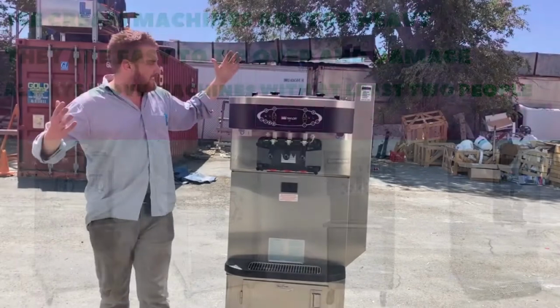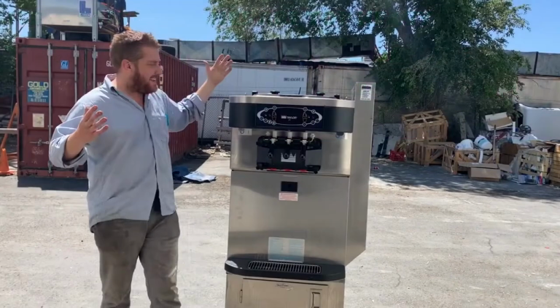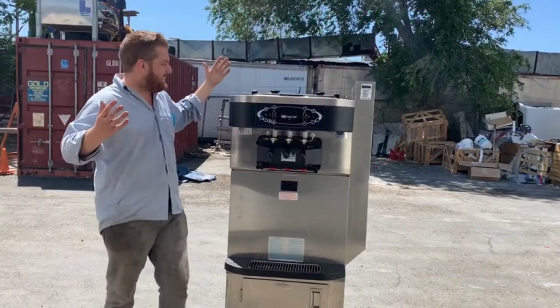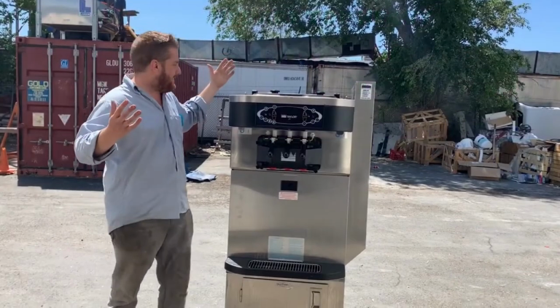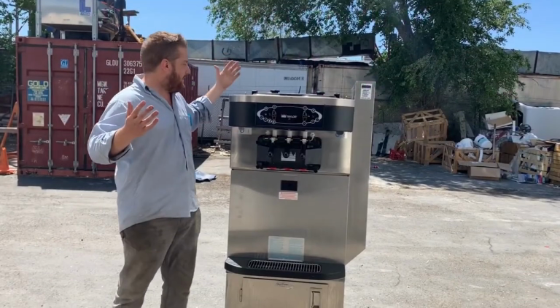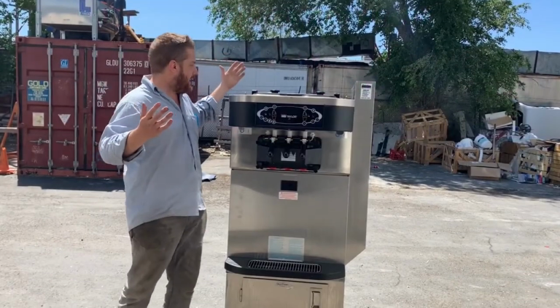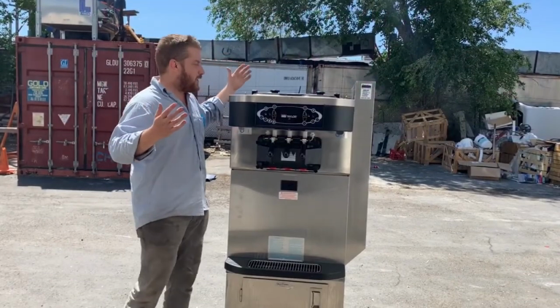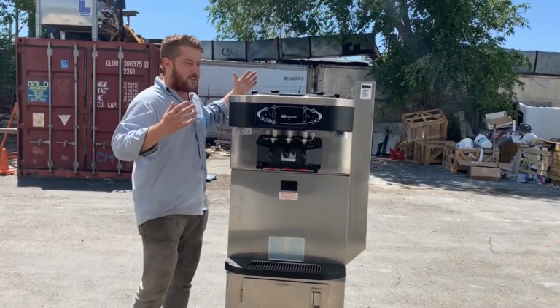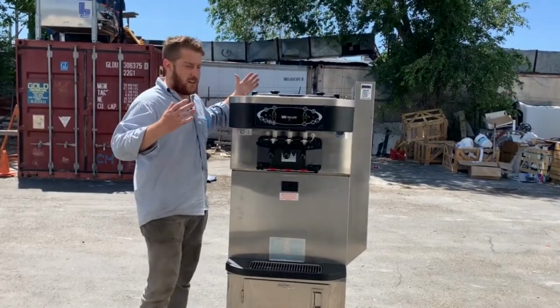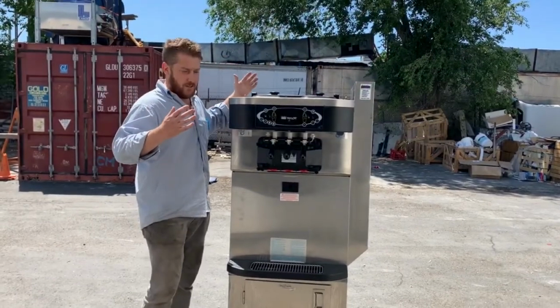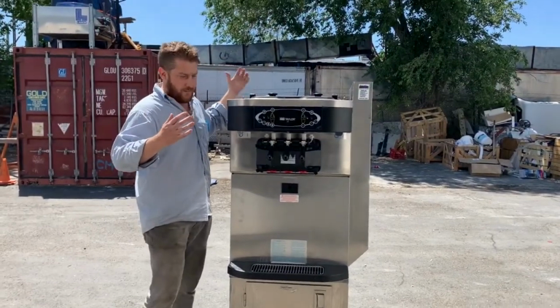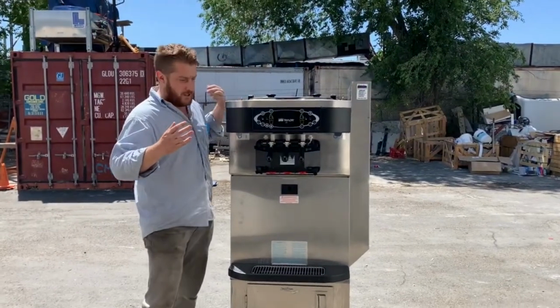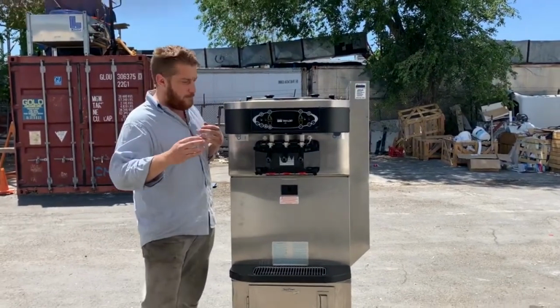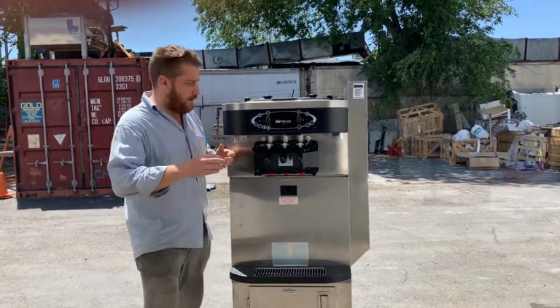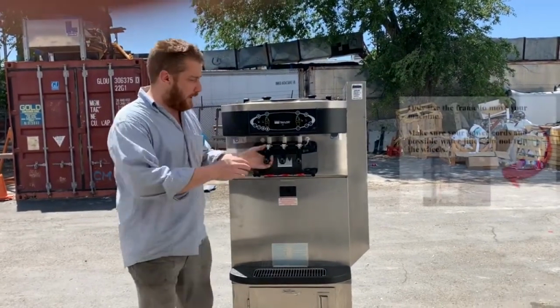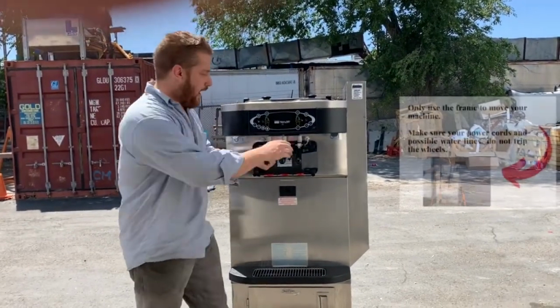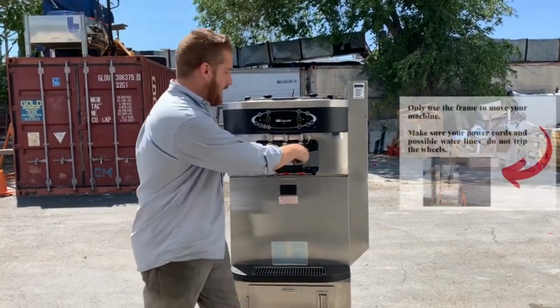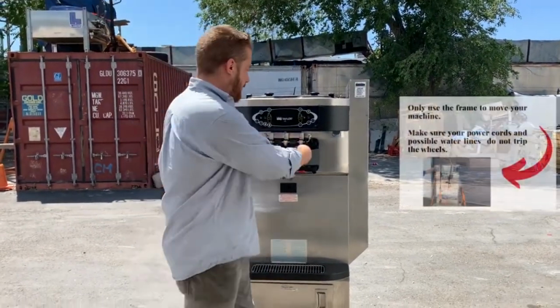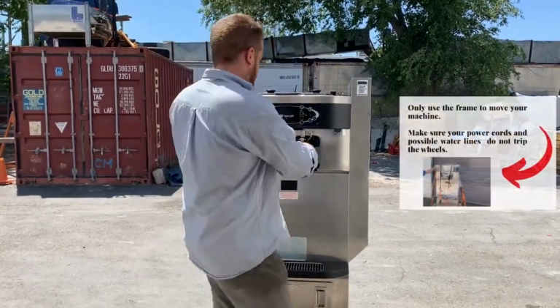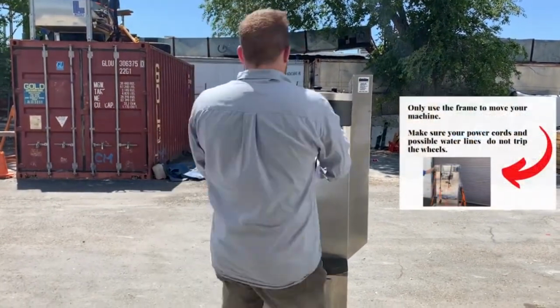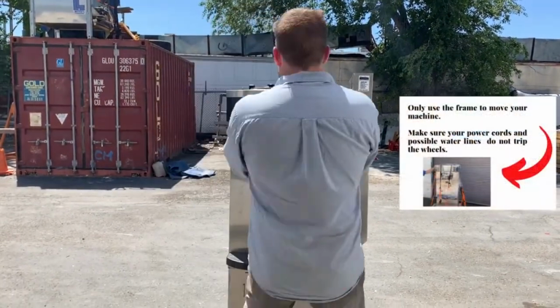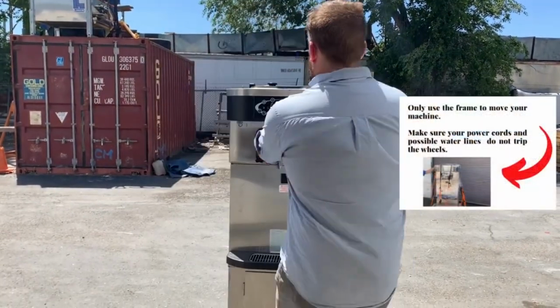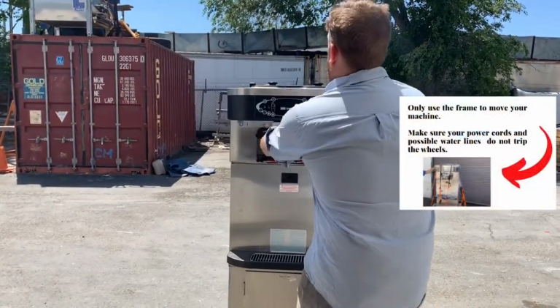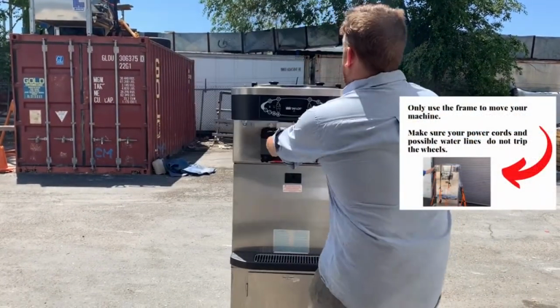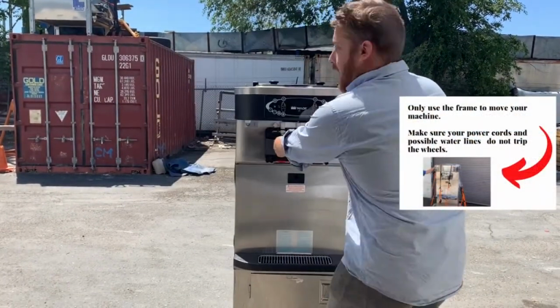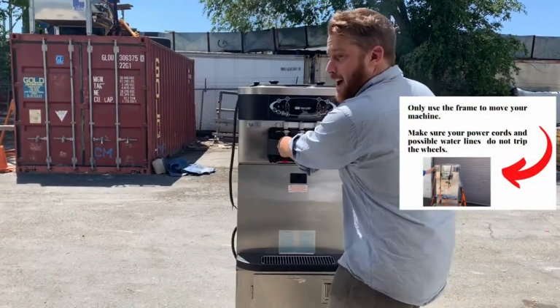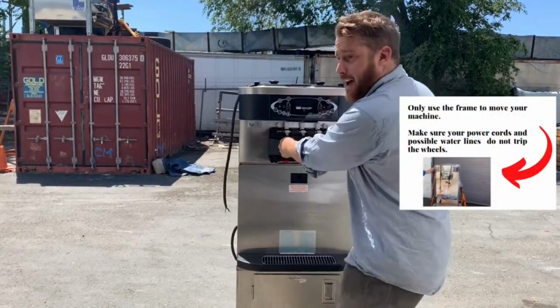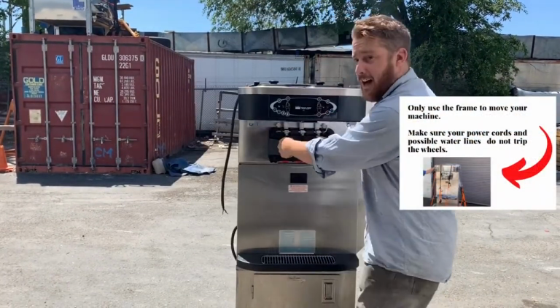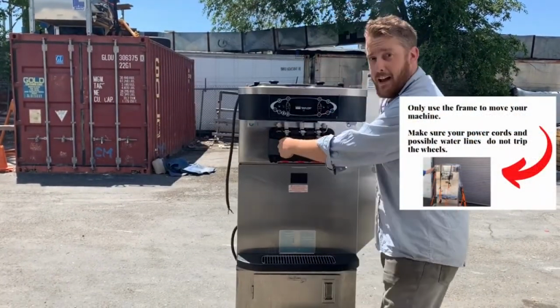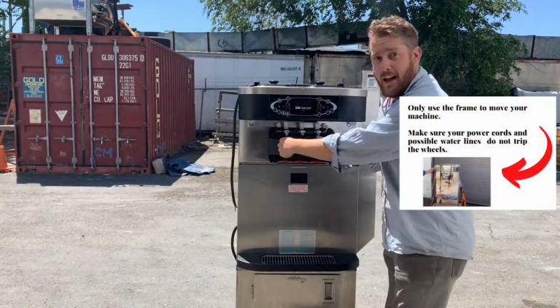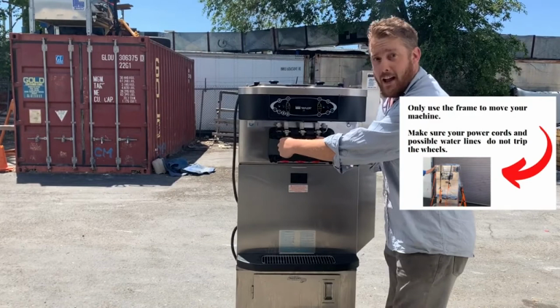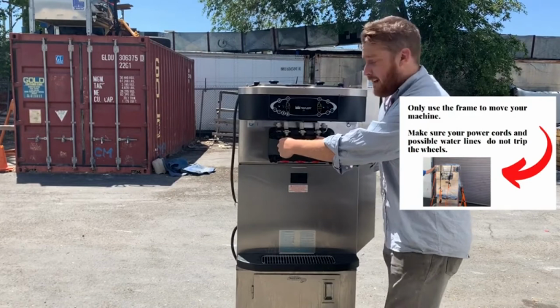I'm so excited. I've got my ice cream machine. I'm just going to move it right in — I'm just going to pull it right in. No! Don't pull it by the handles!